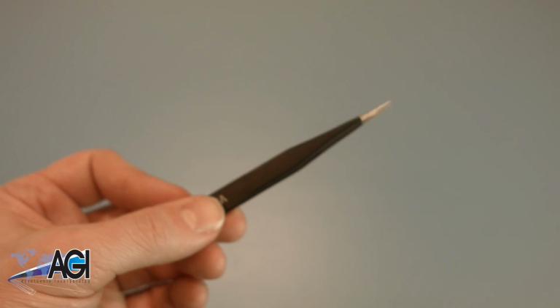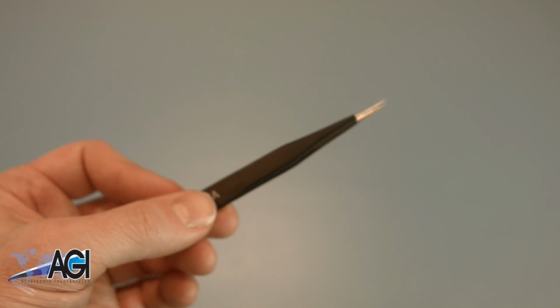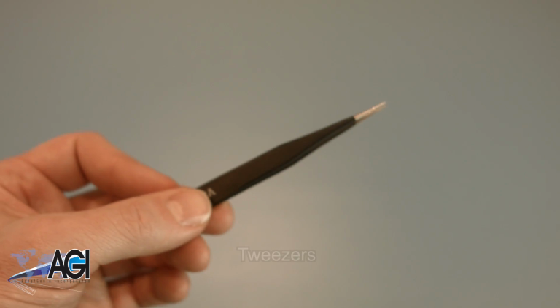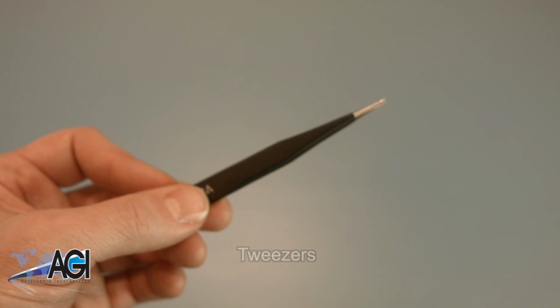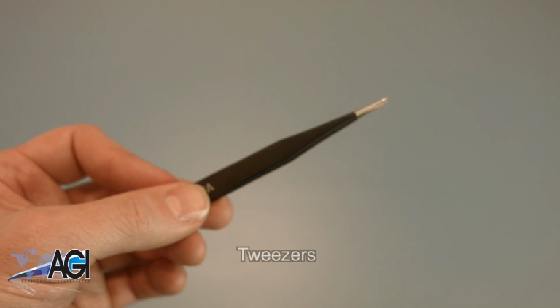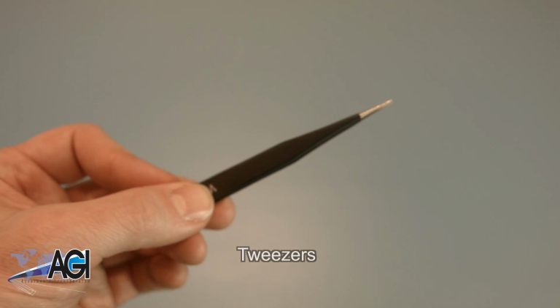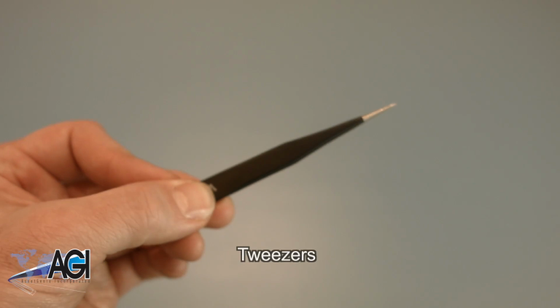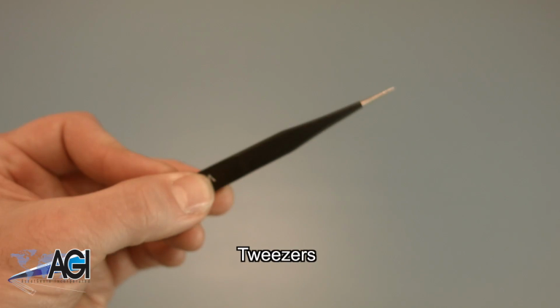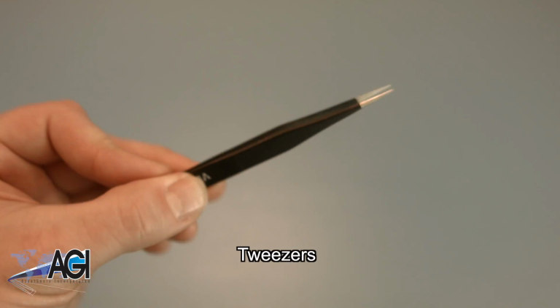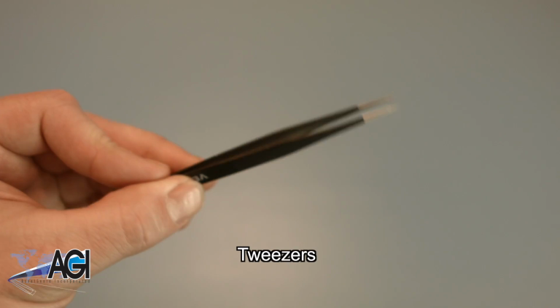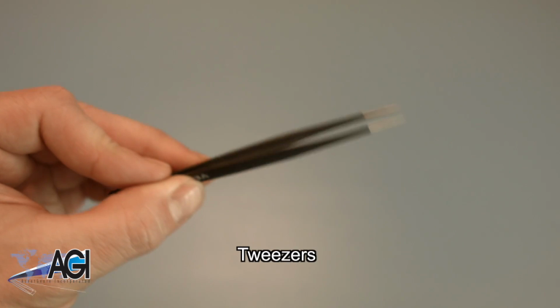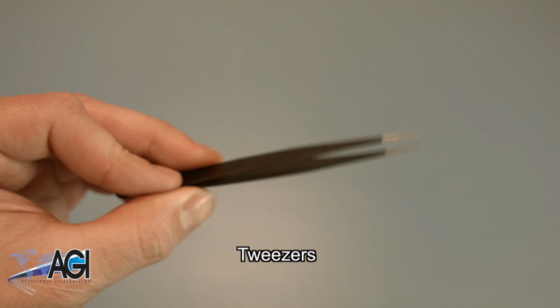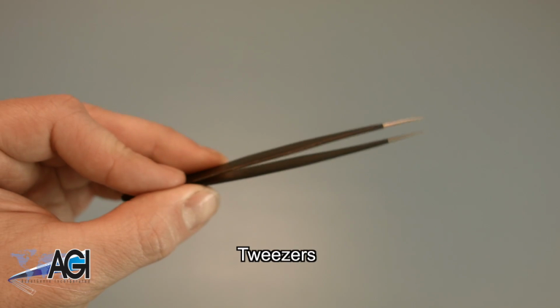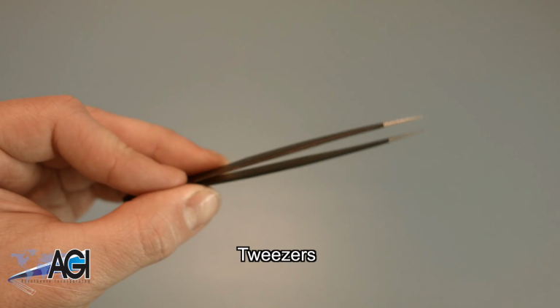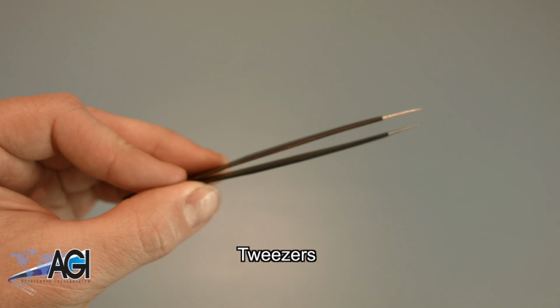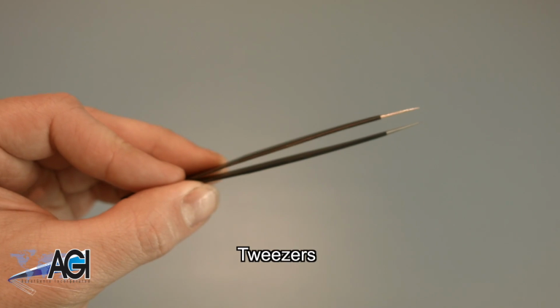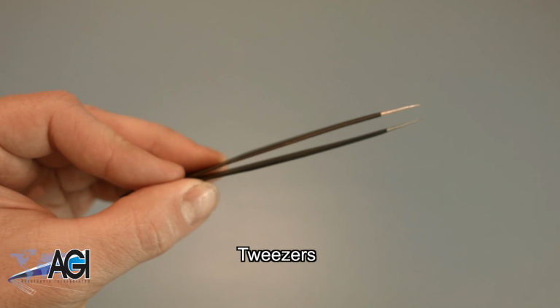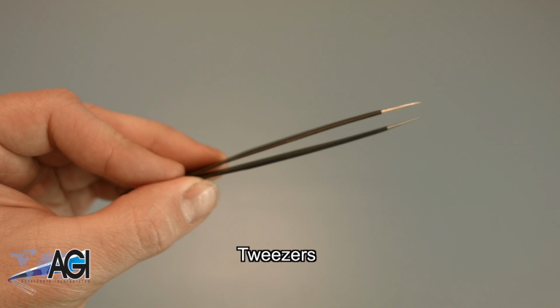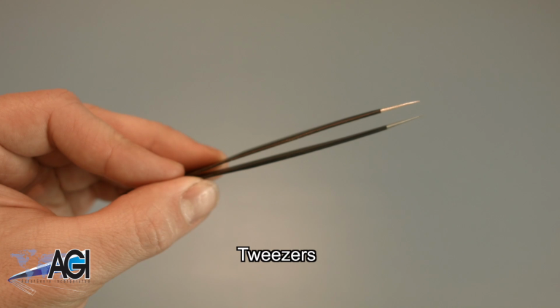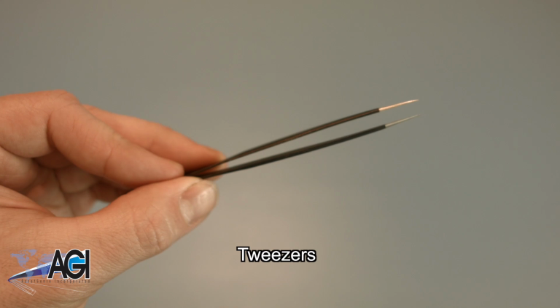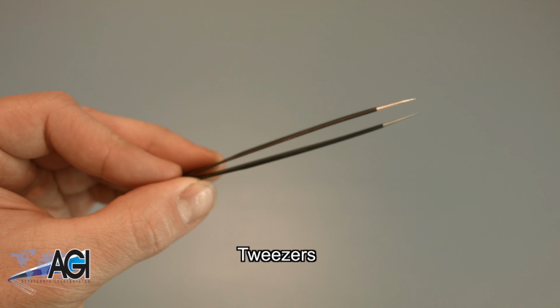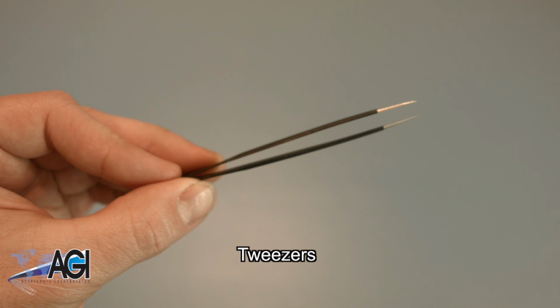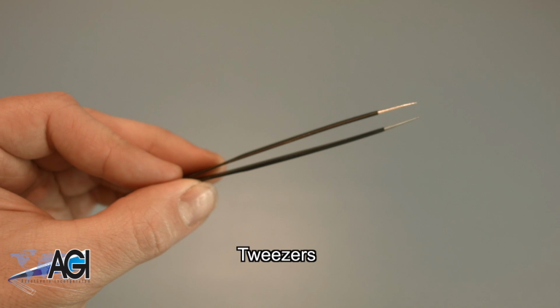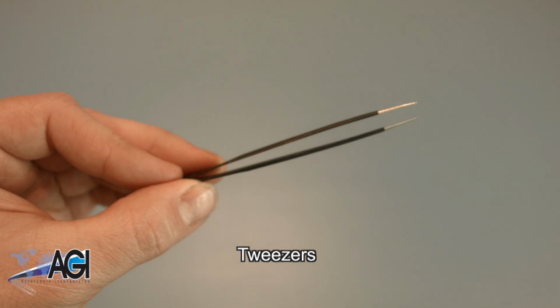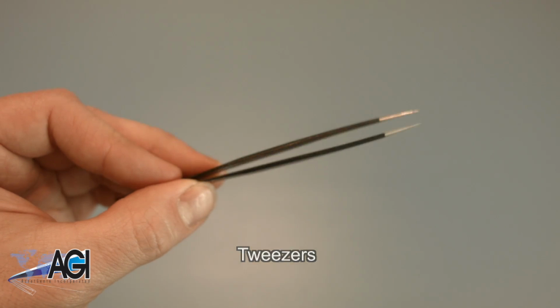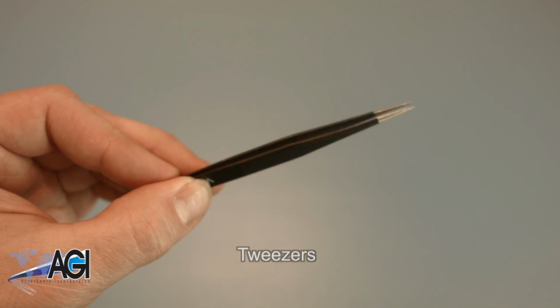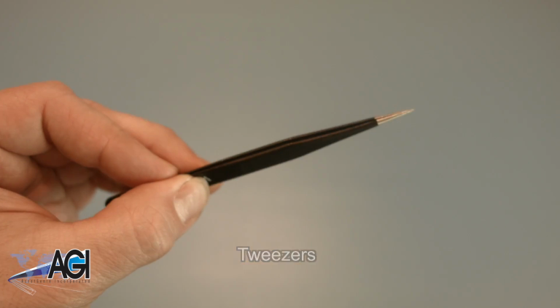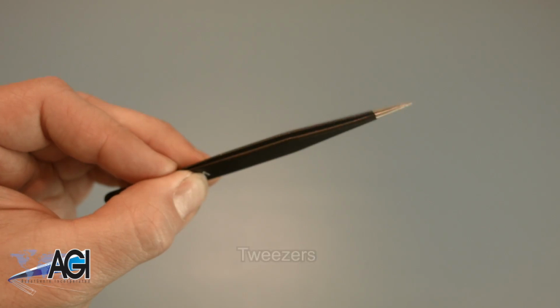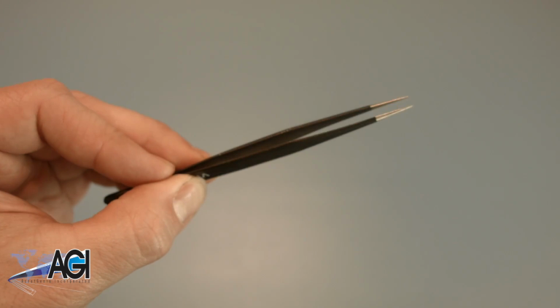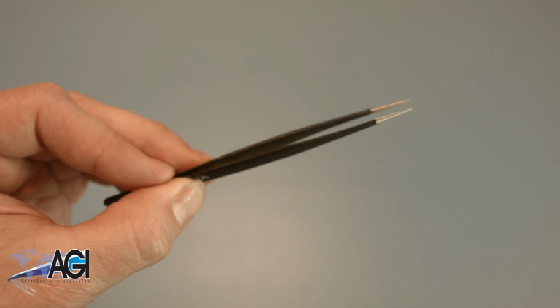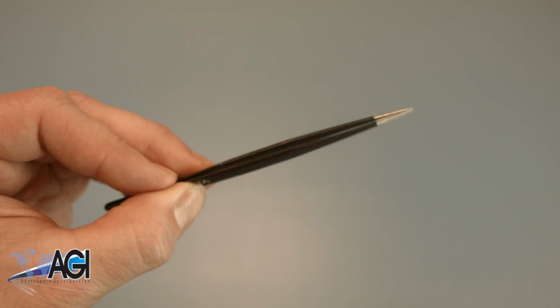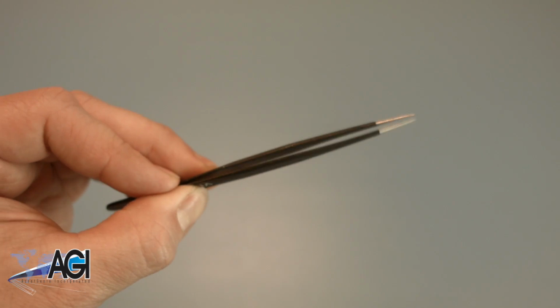If you have tweezers, you might also want to have them handy, as they may be useful when dealing with small parts.